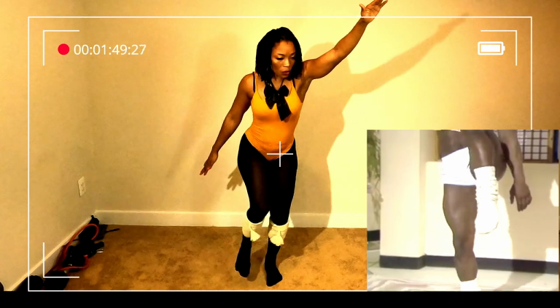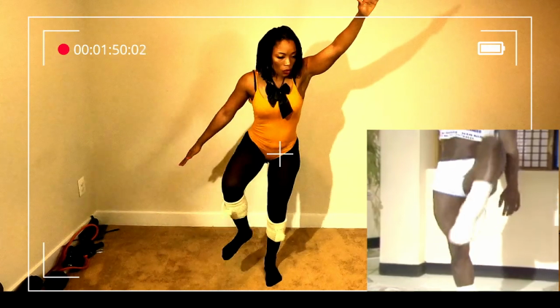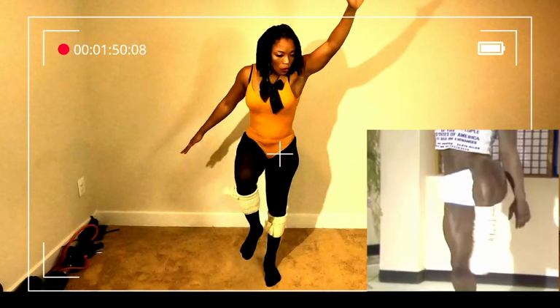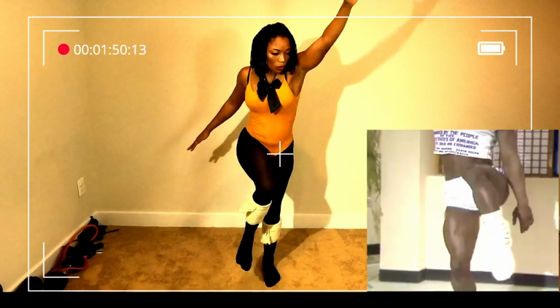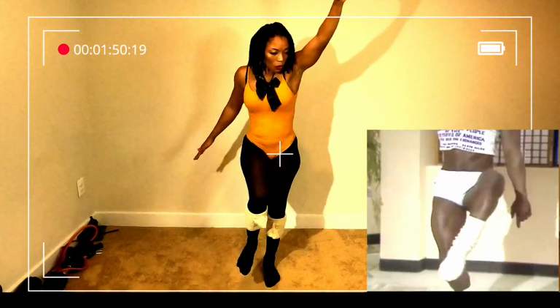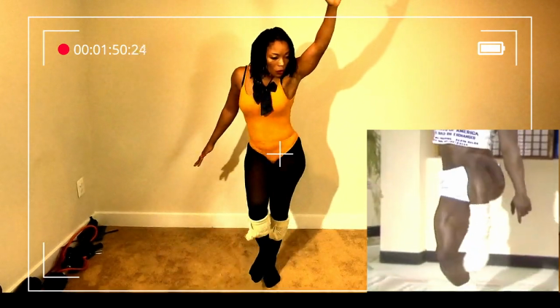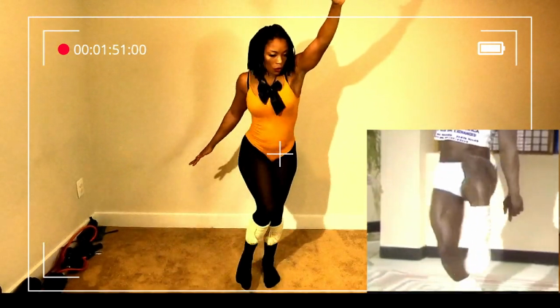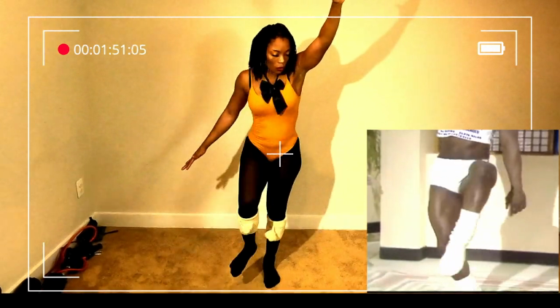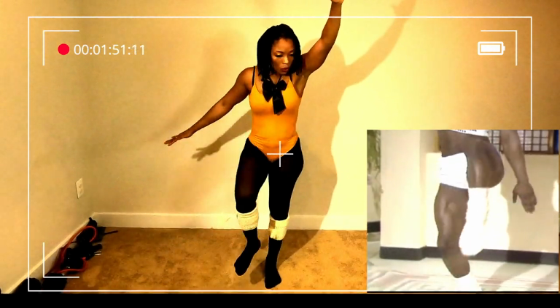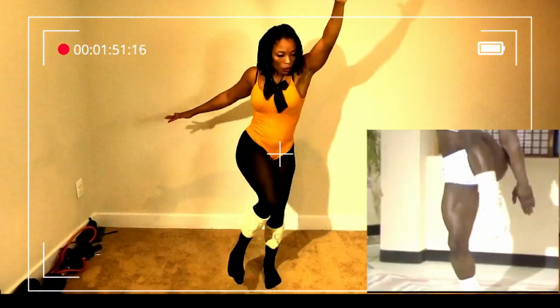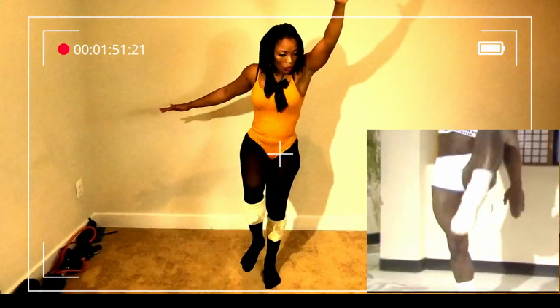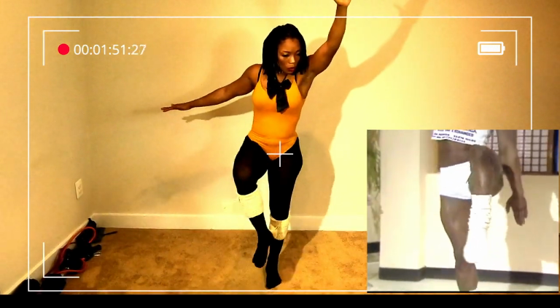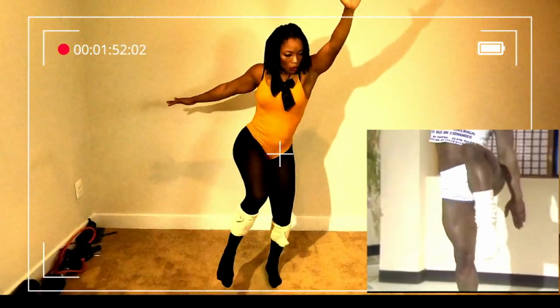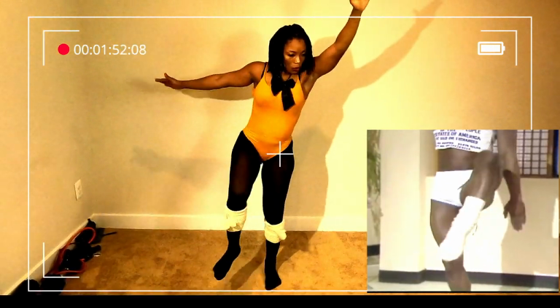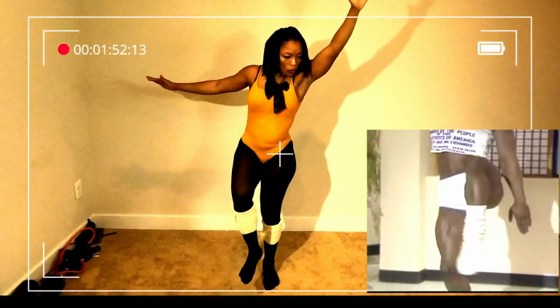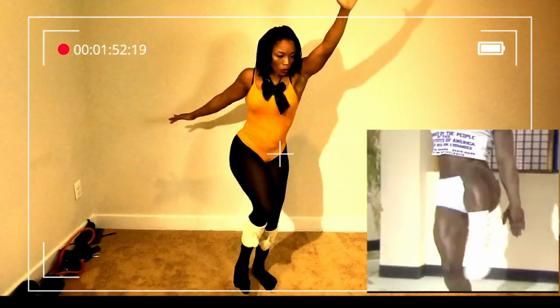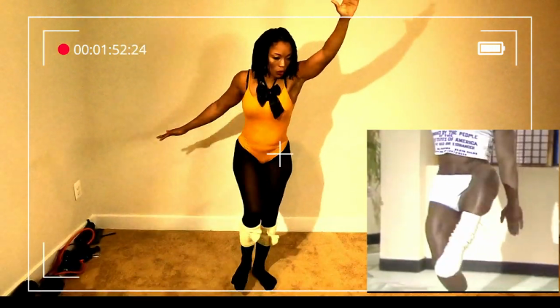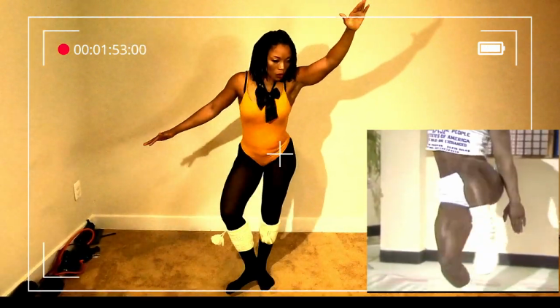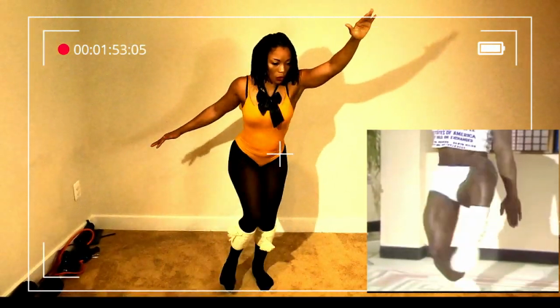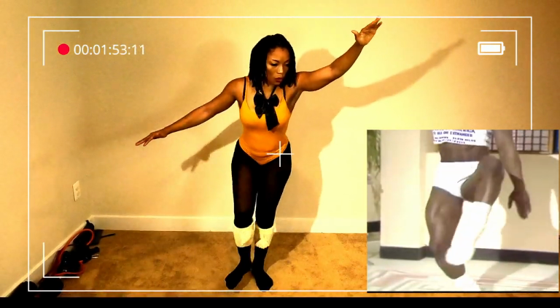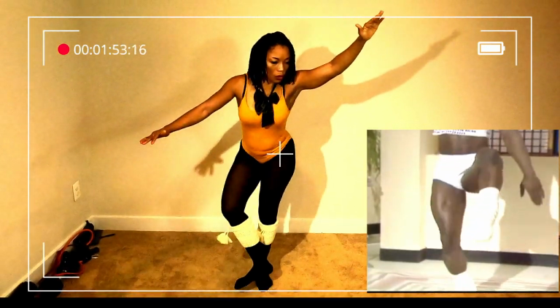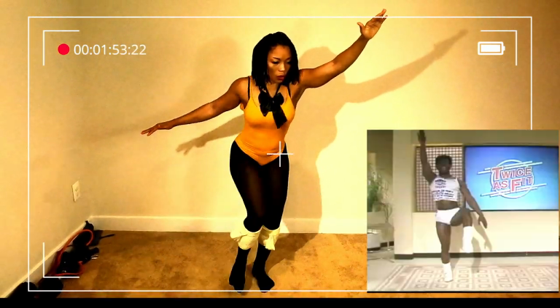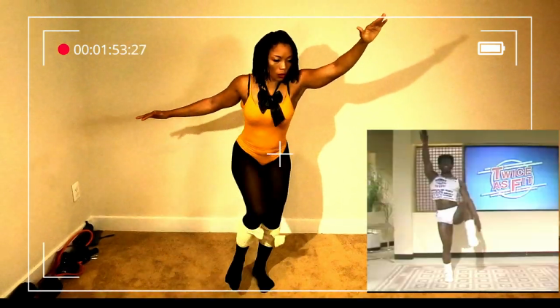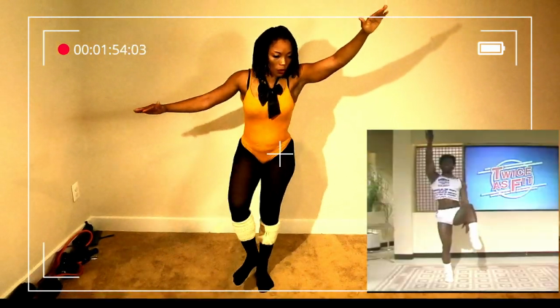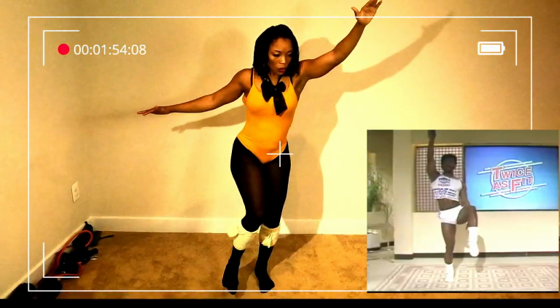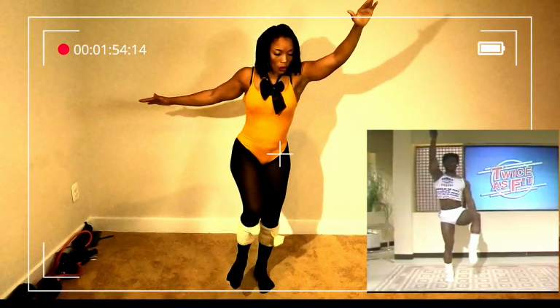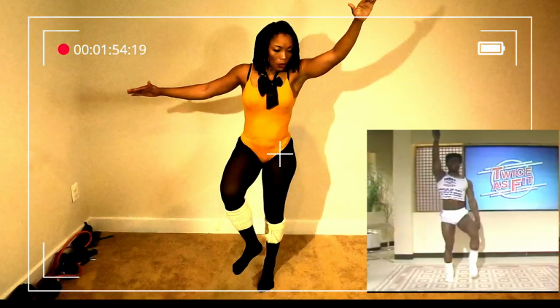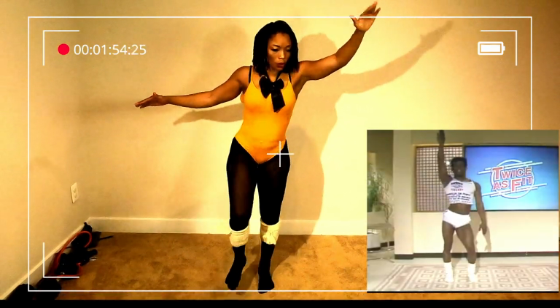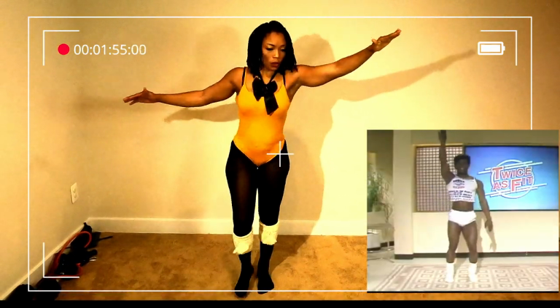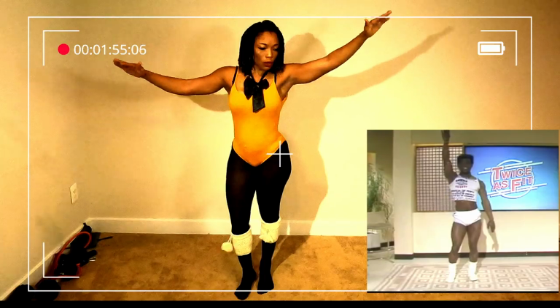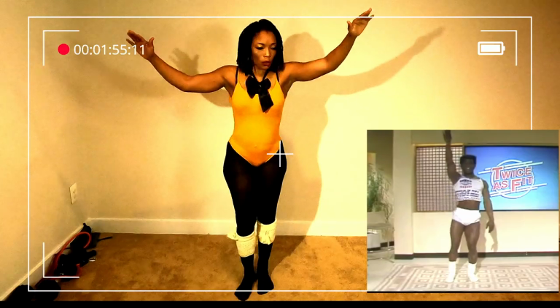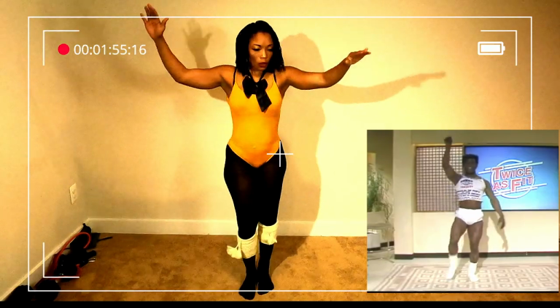That's it. Move it. And you bend your knees and you come up. The other side.